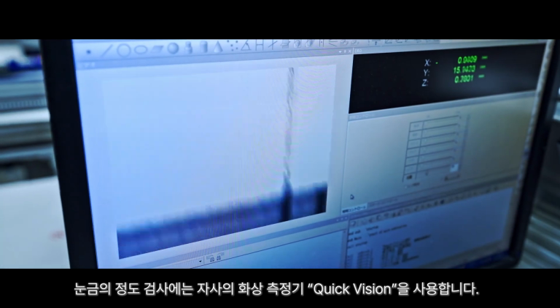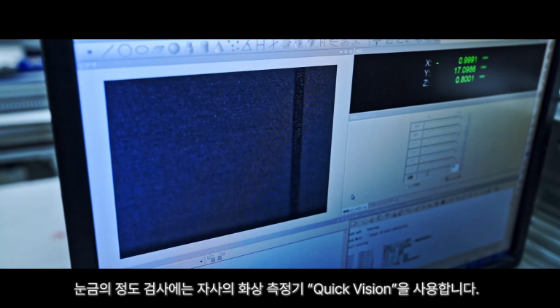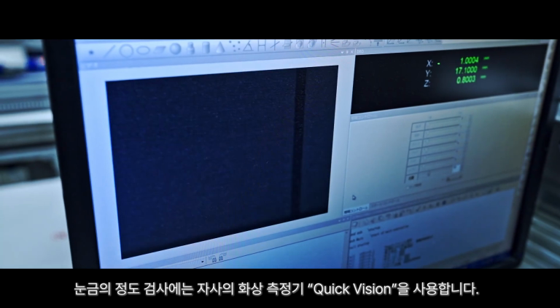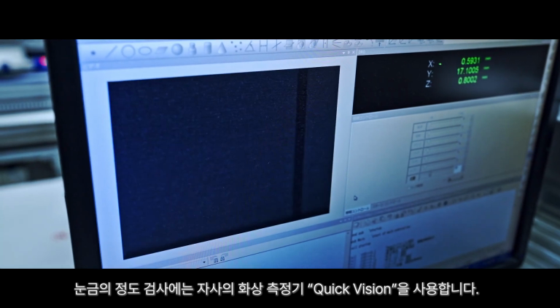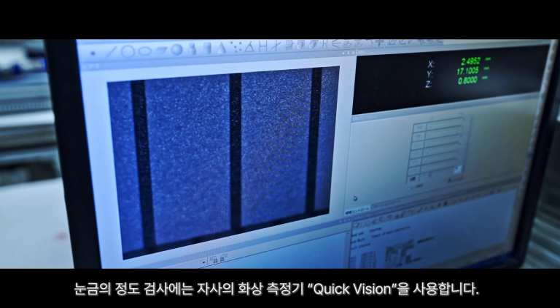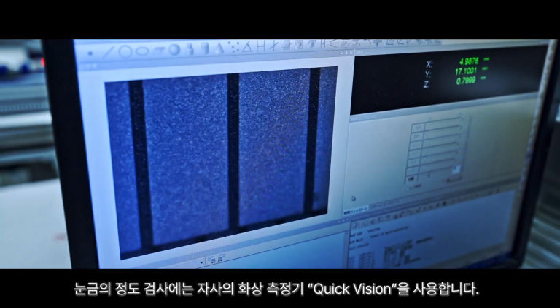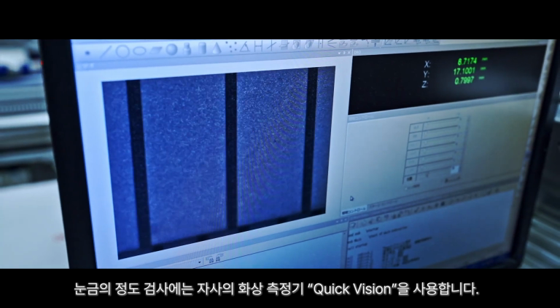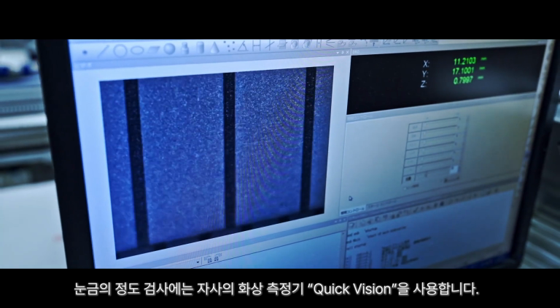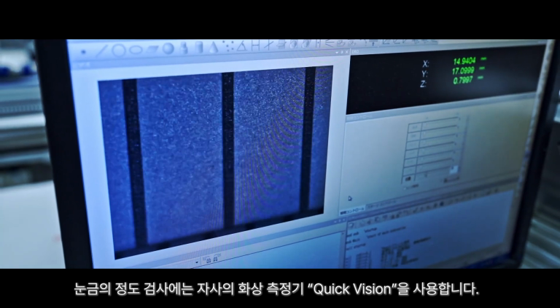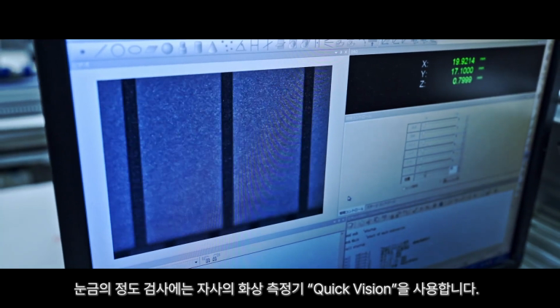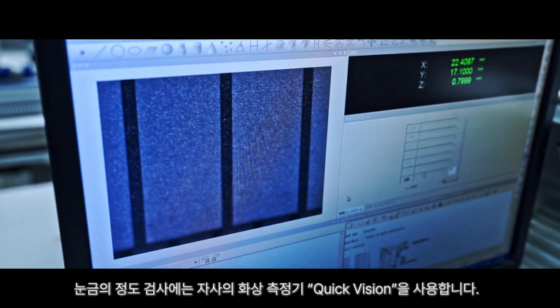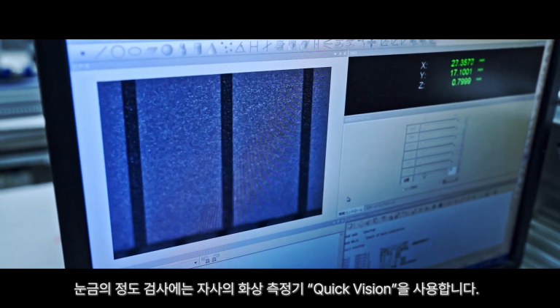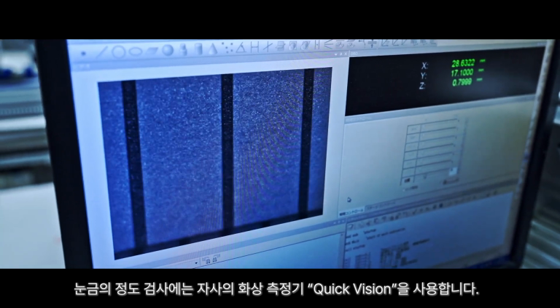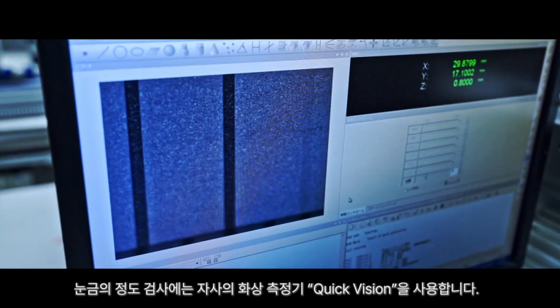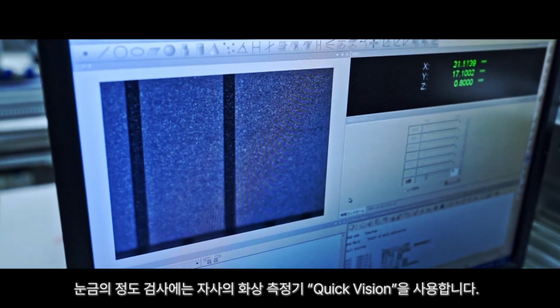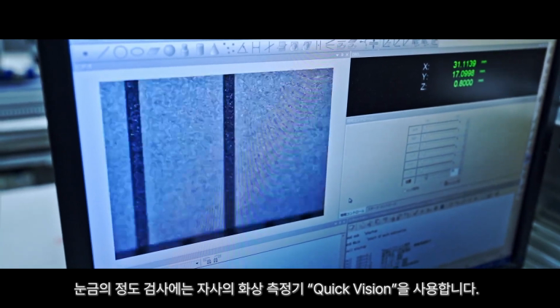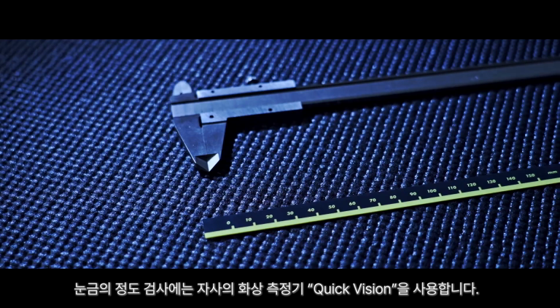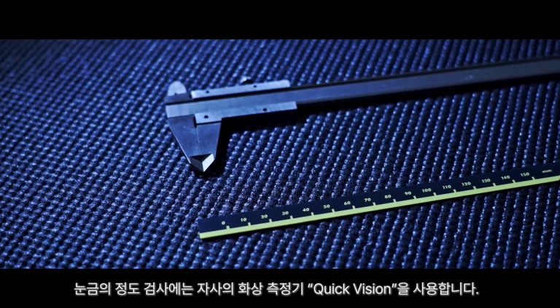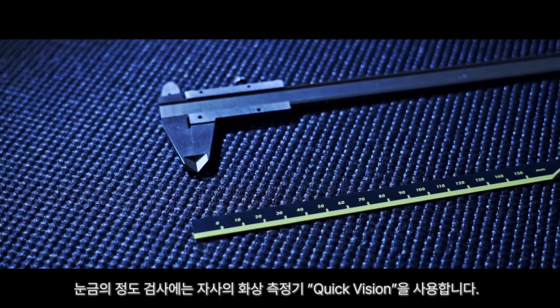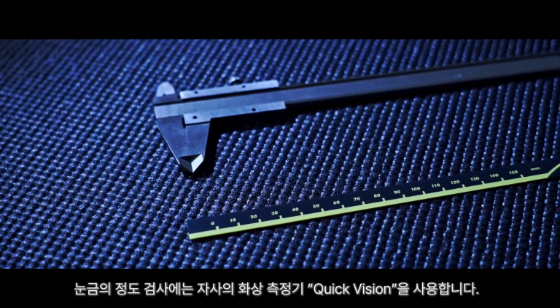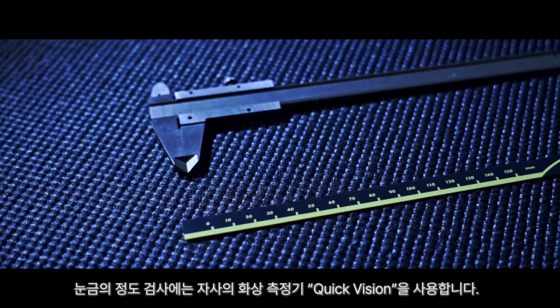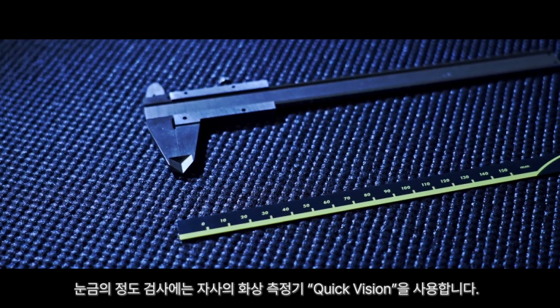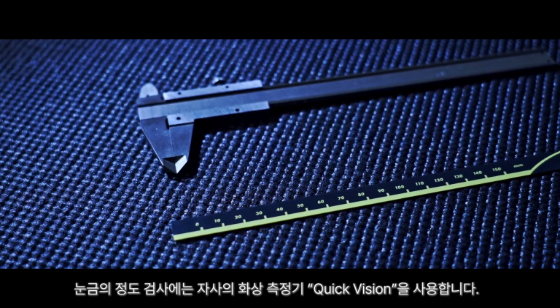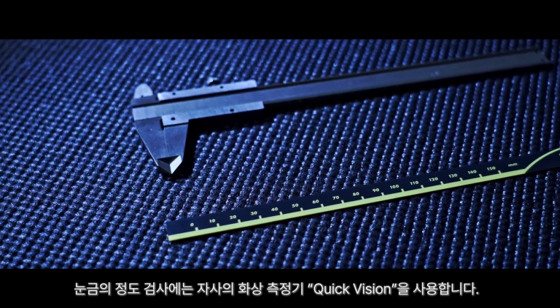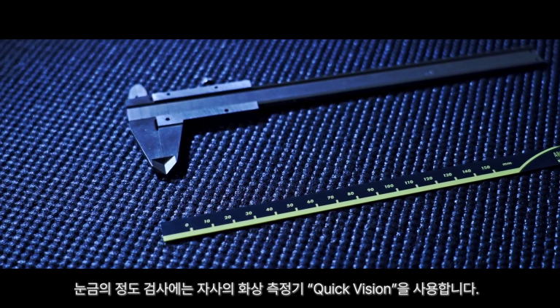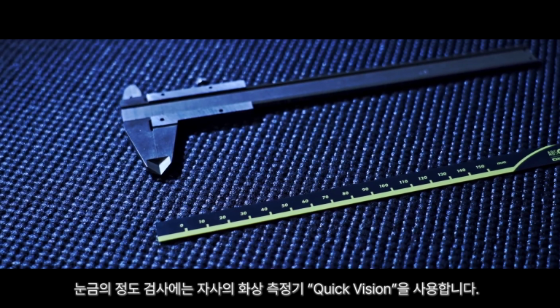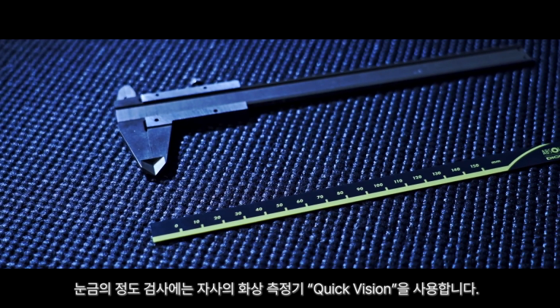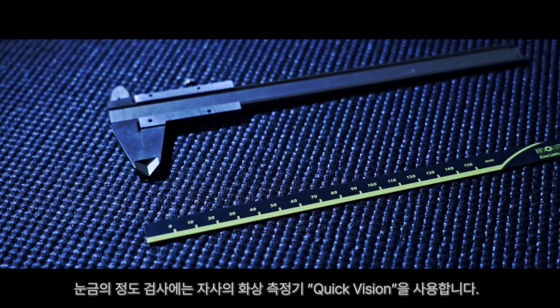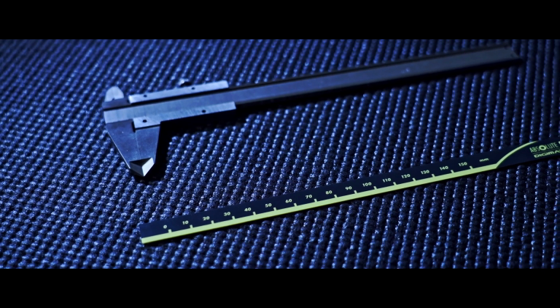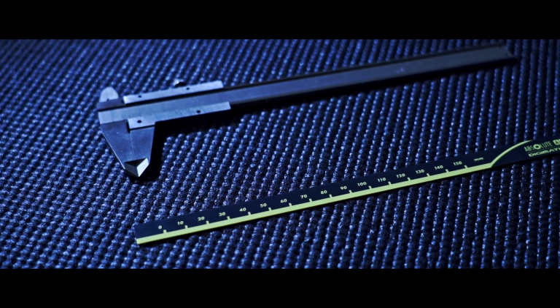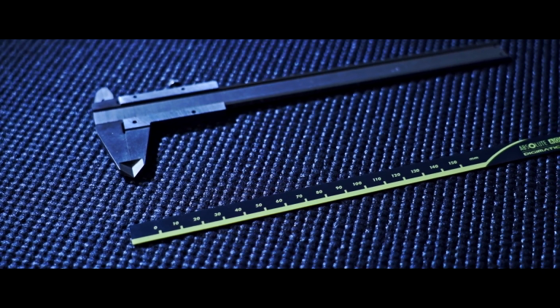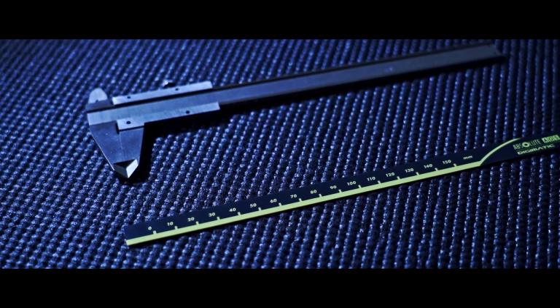We use our own image measuring machine, Quick Vision, to inspect the scale accuracy after marking.